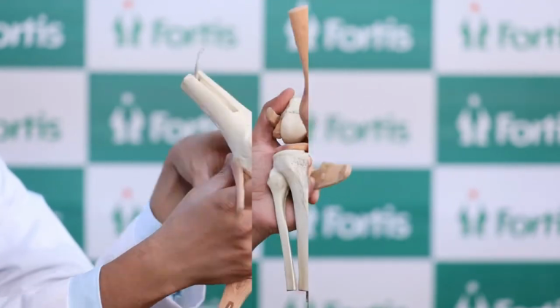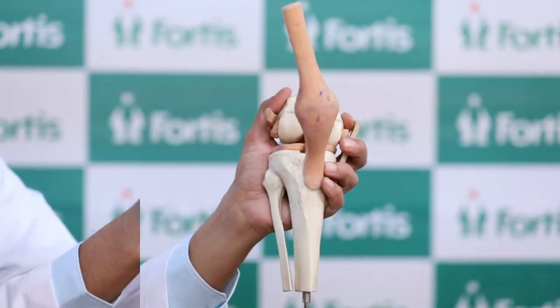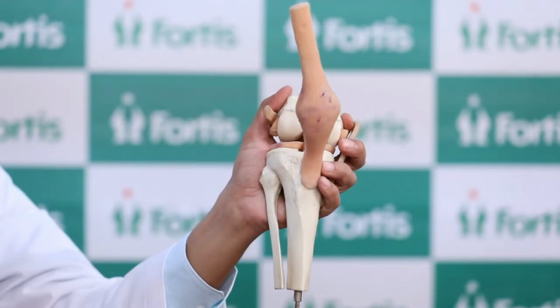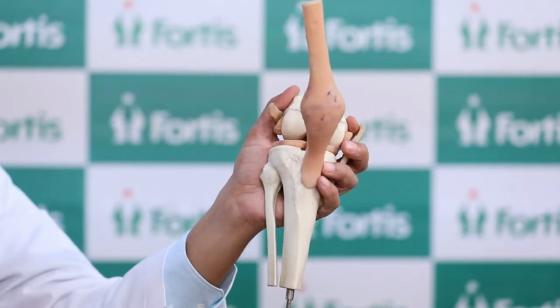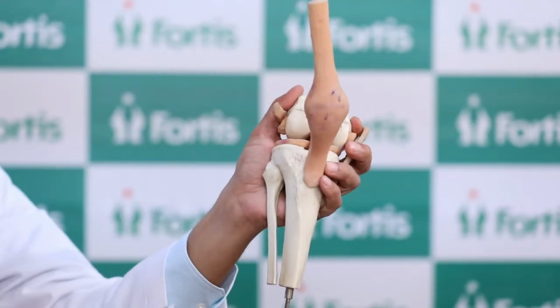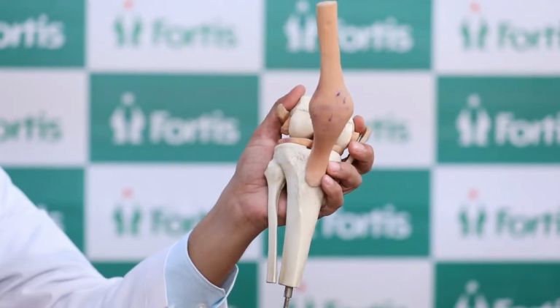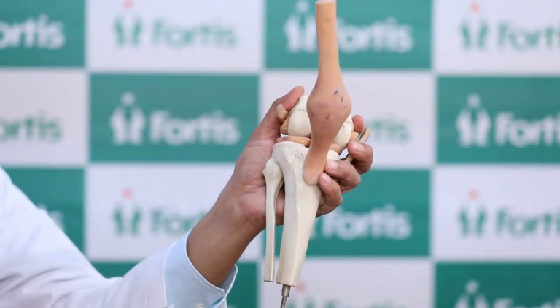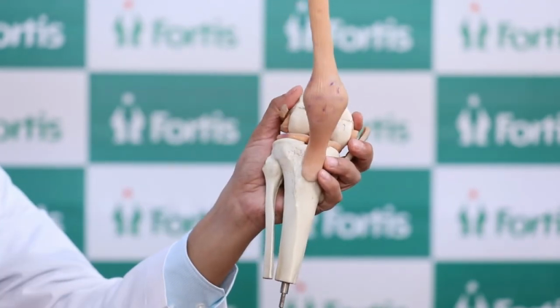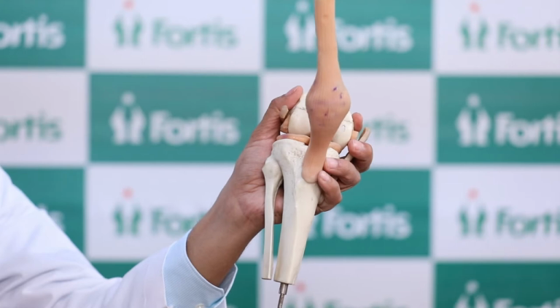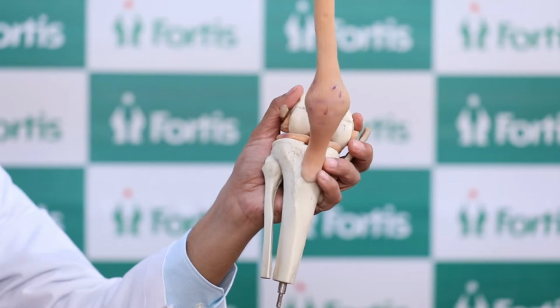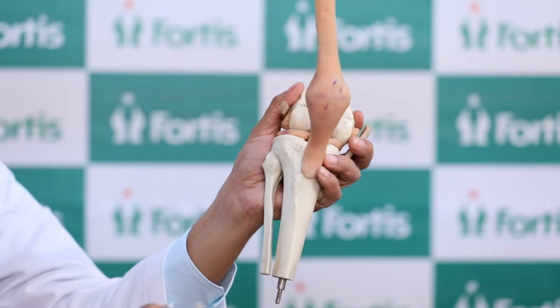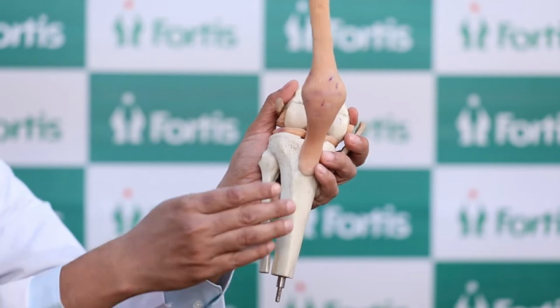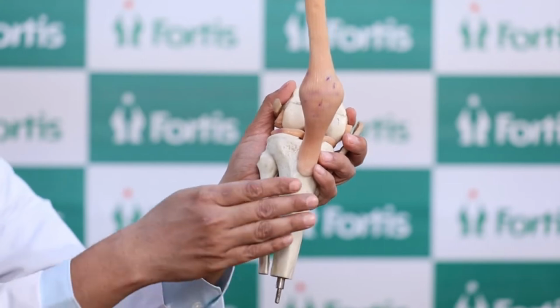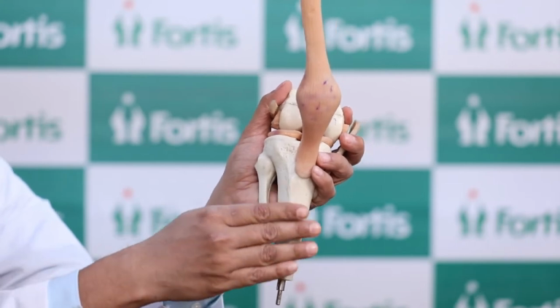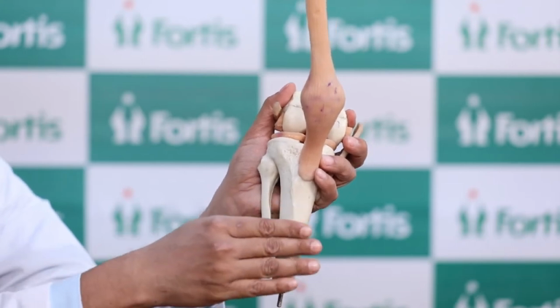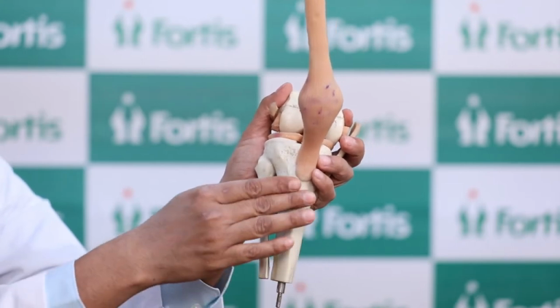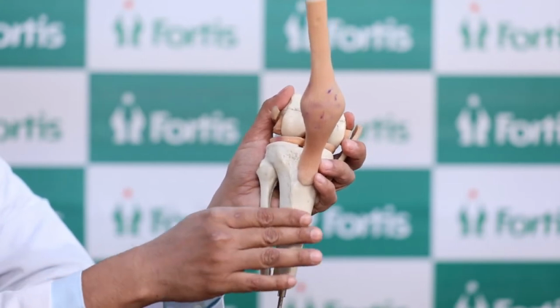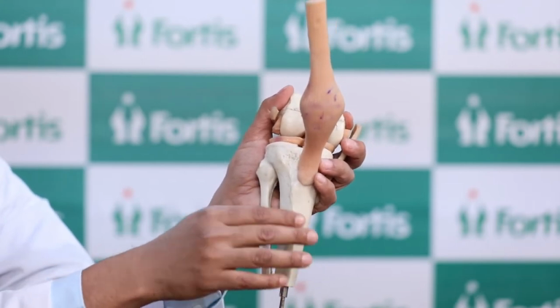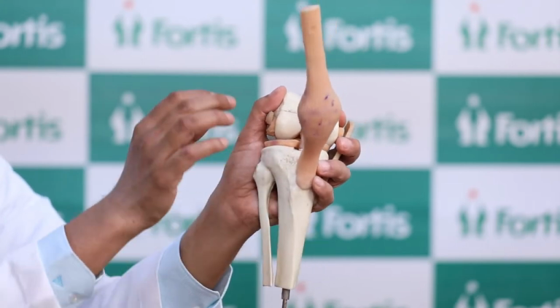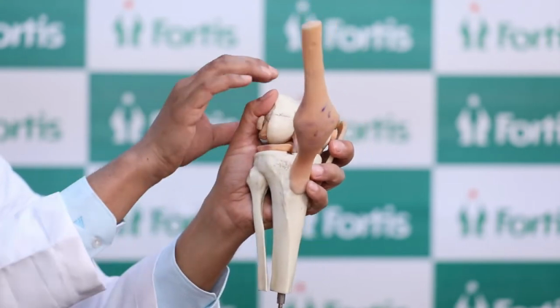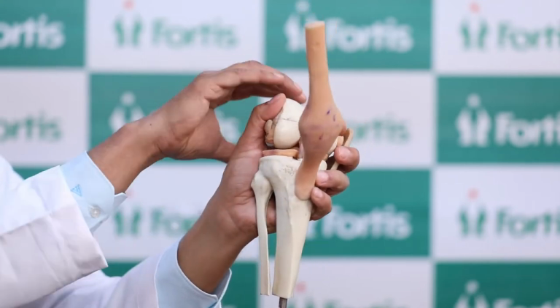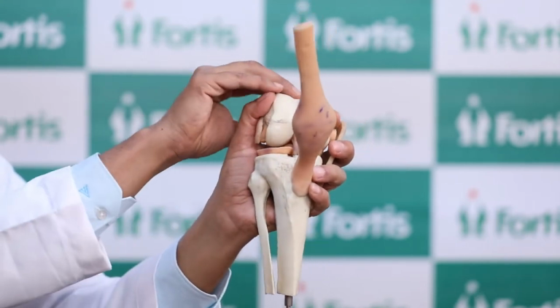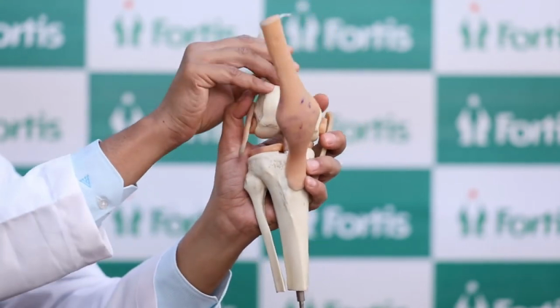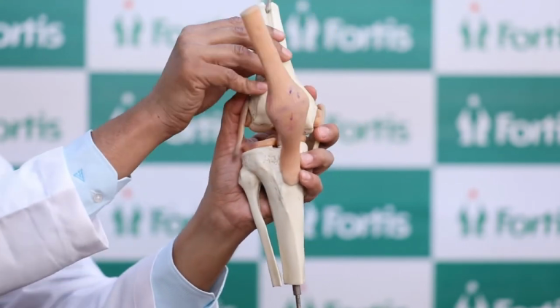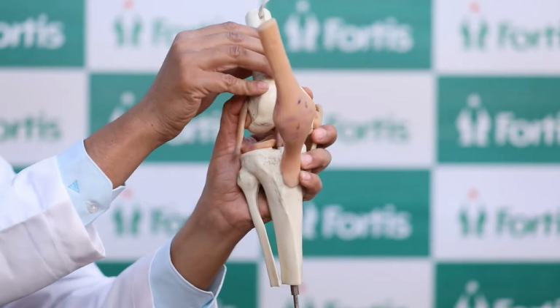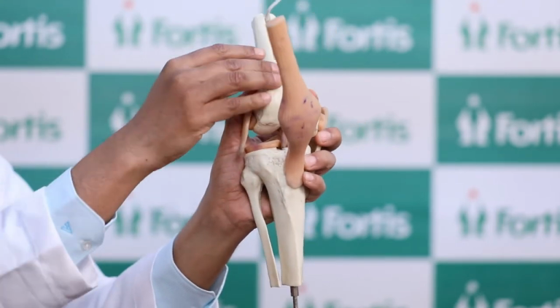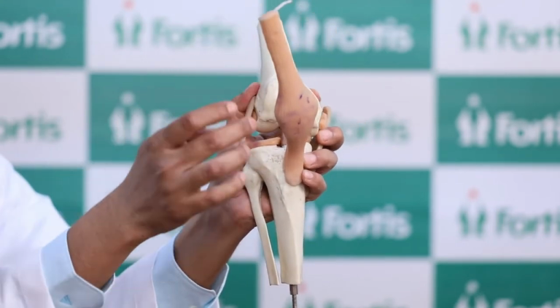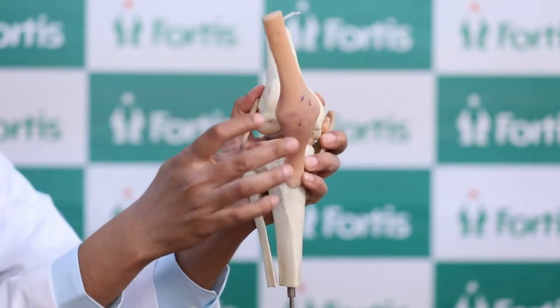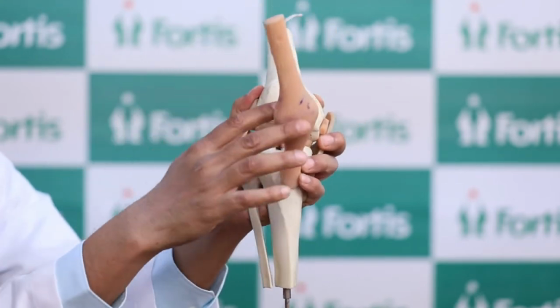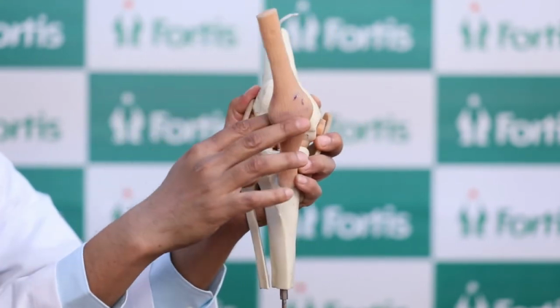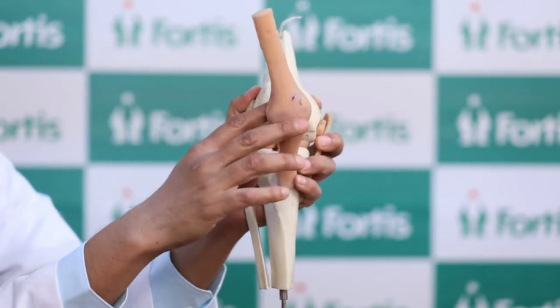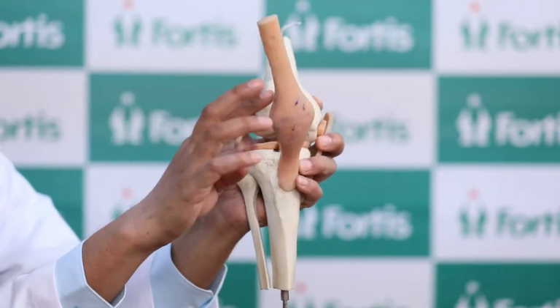That is a model of the knee joint. That is the leg bone, that is the thigh bone, and that is the kneecap.